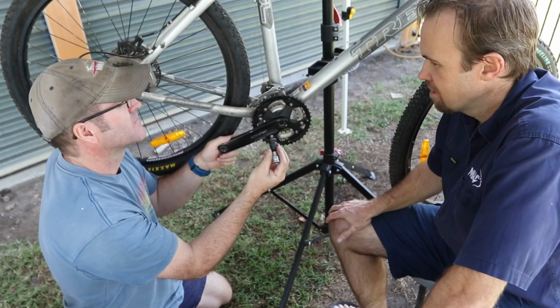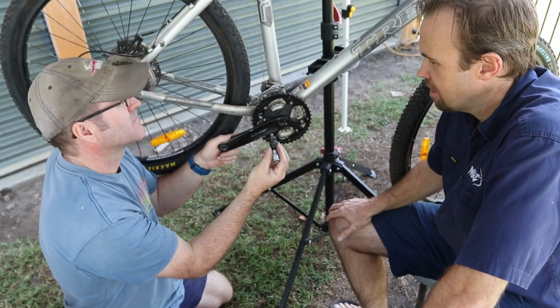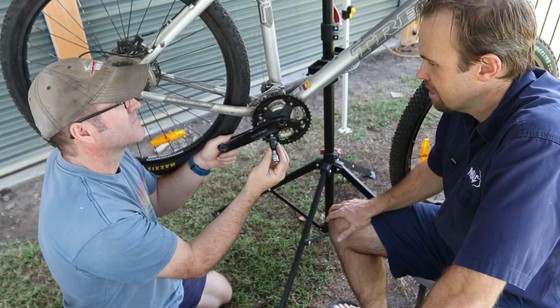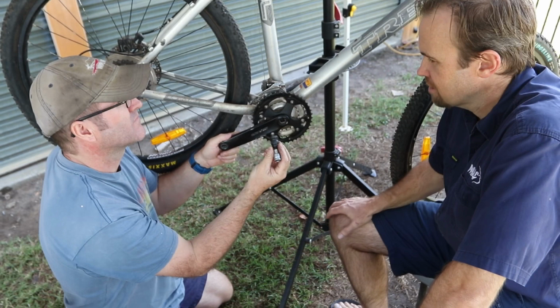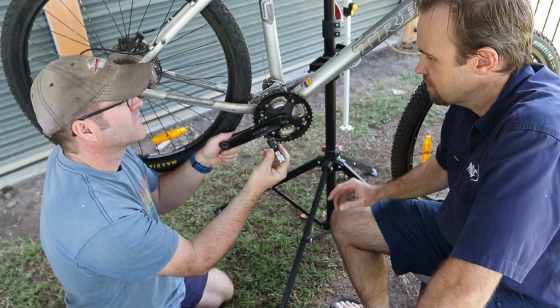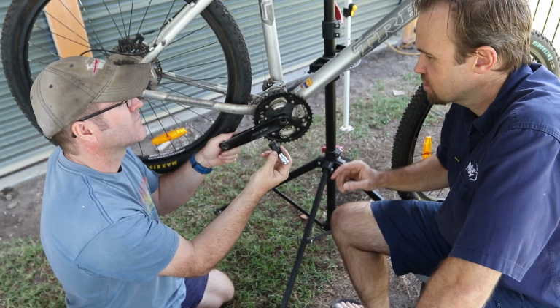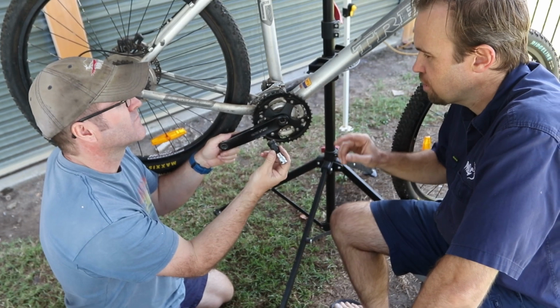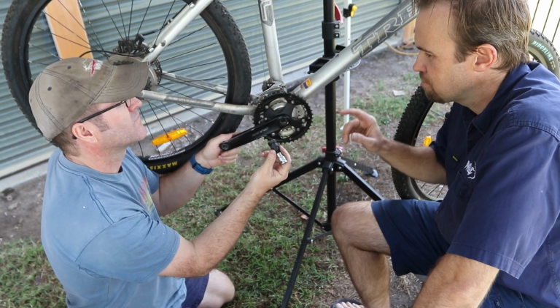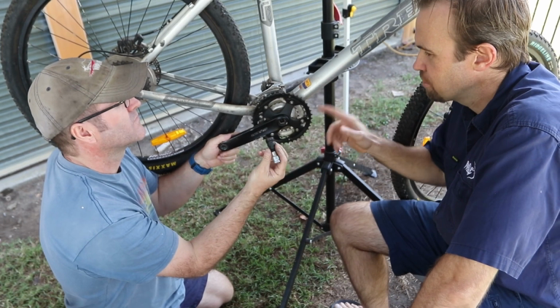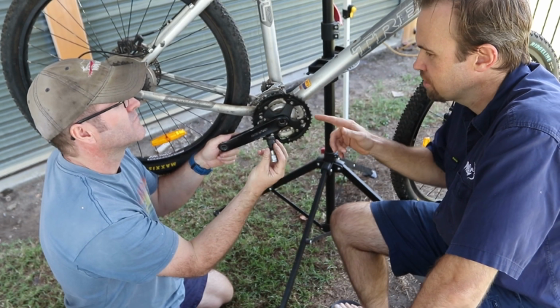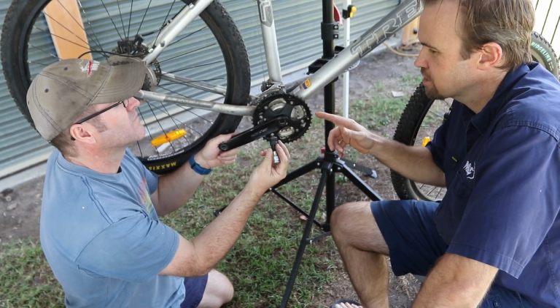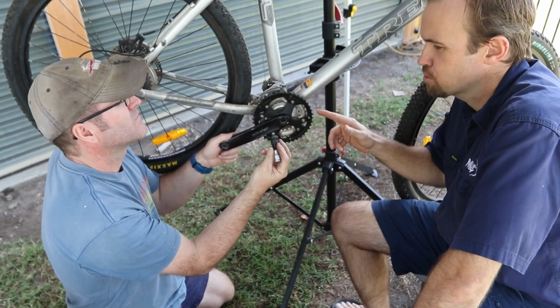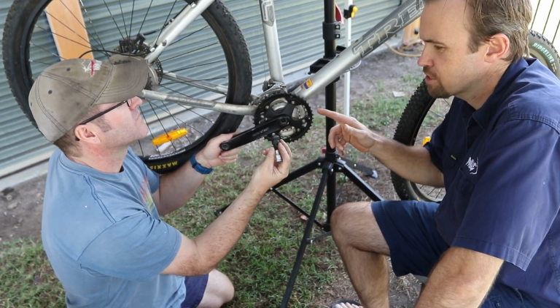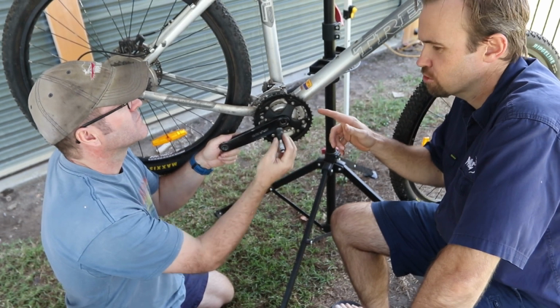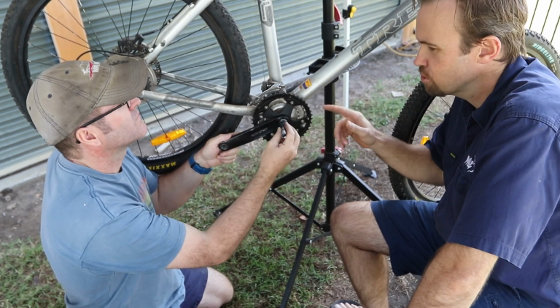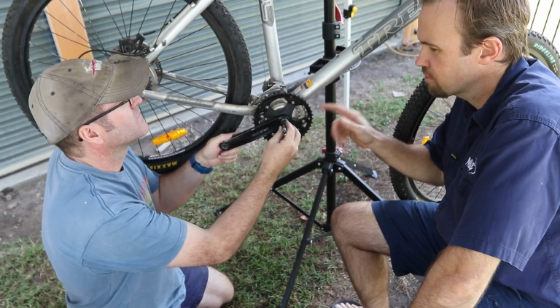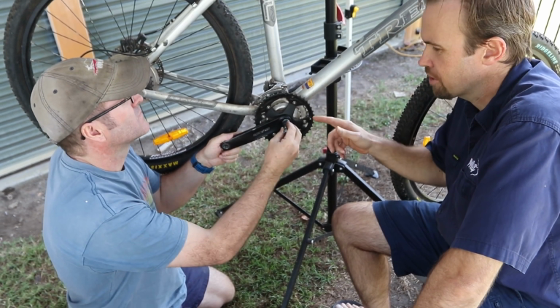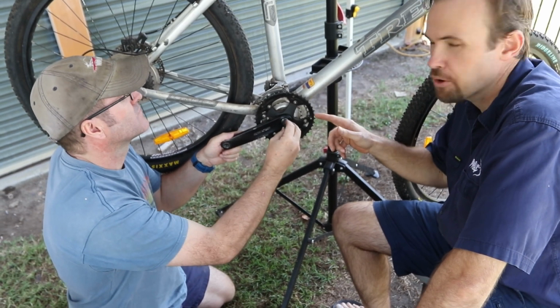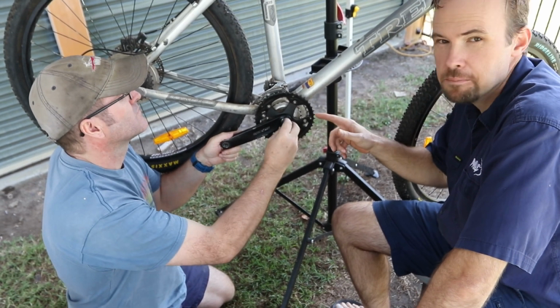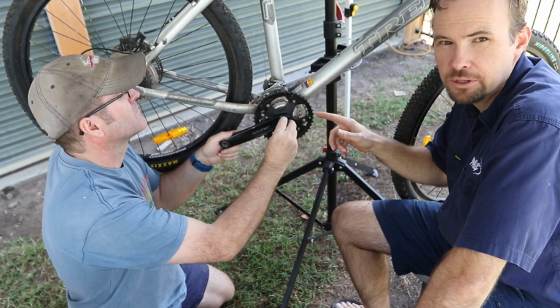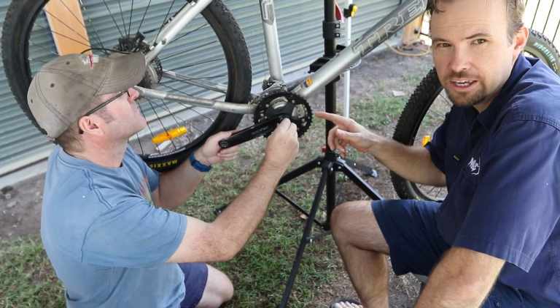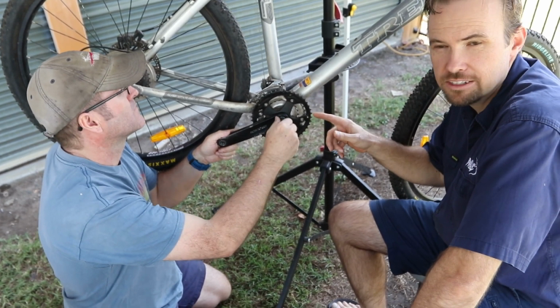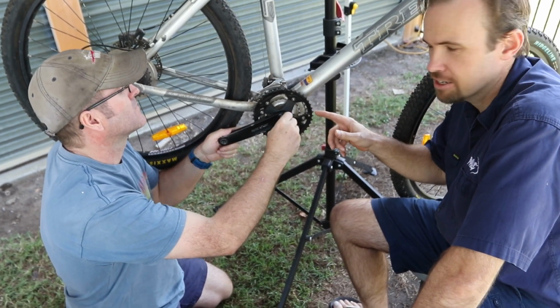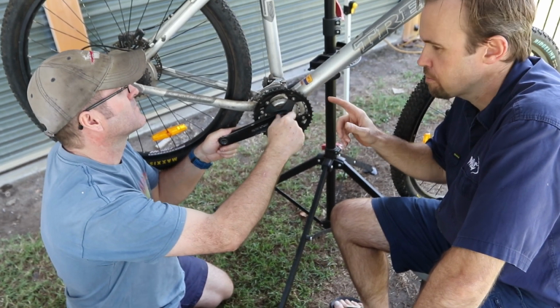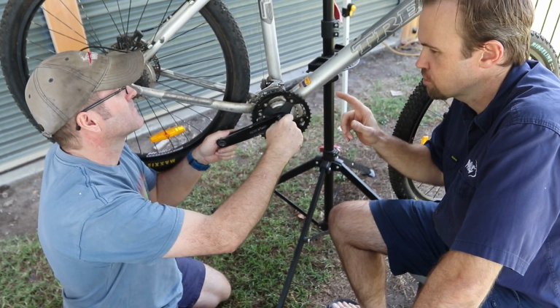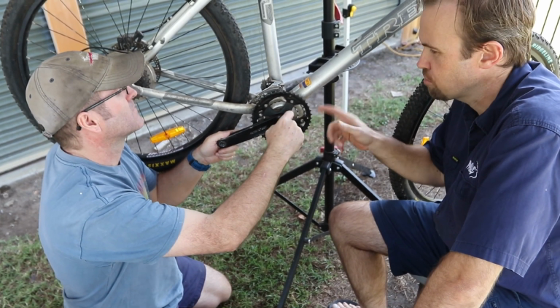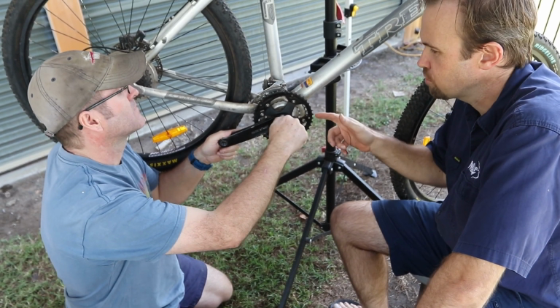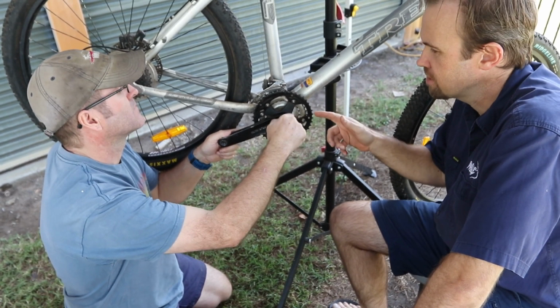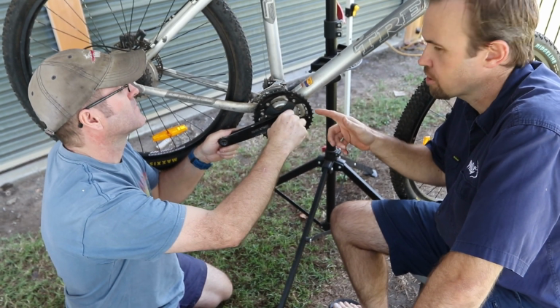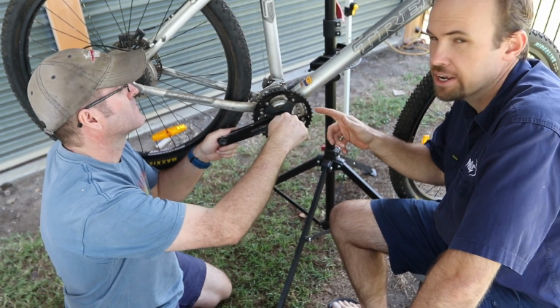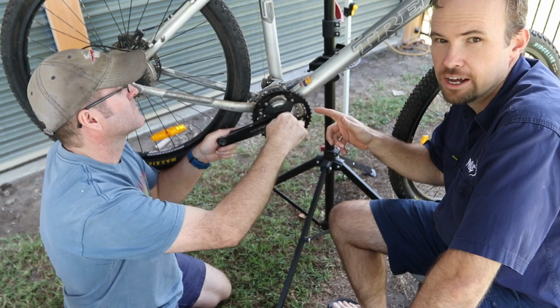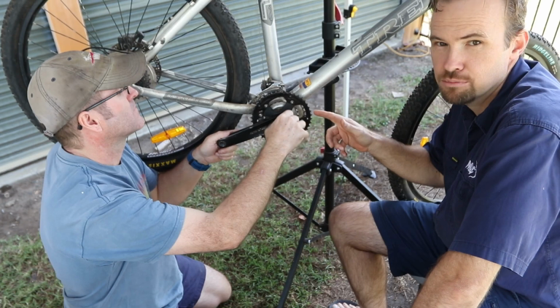Okay so for this job you will need some special tools. We've got a crank puller here to help us remove the crank arms.